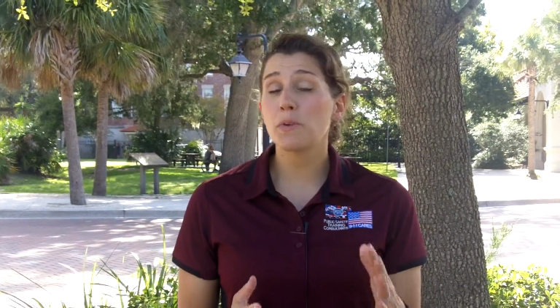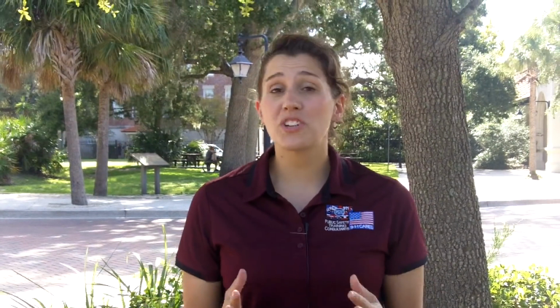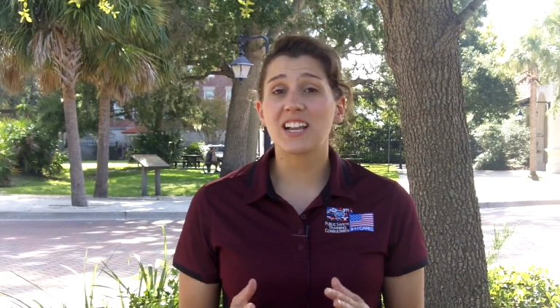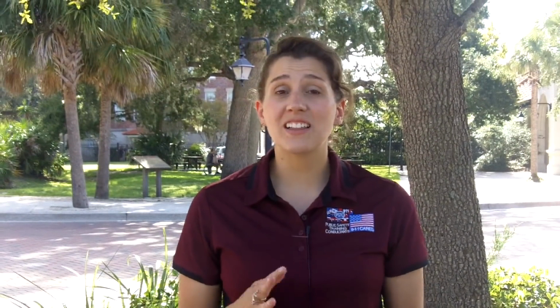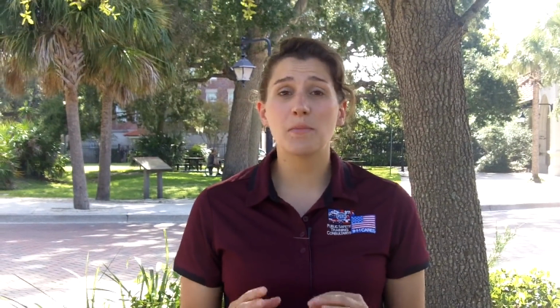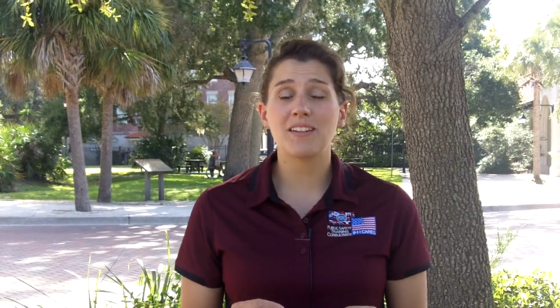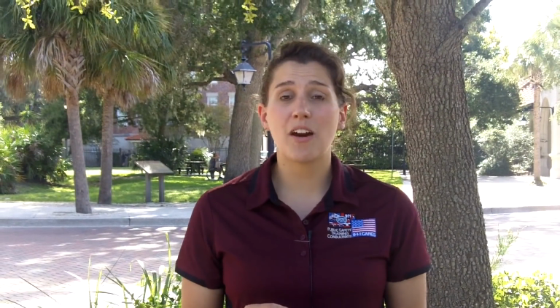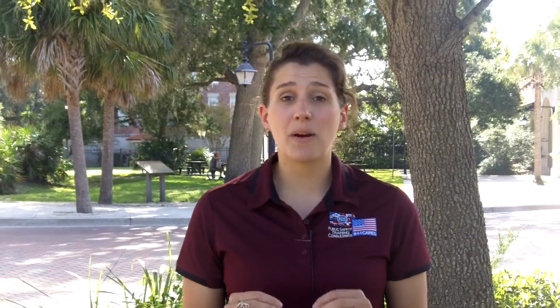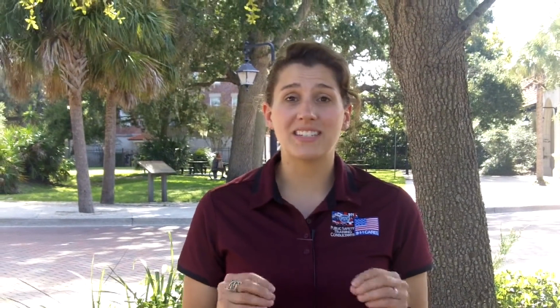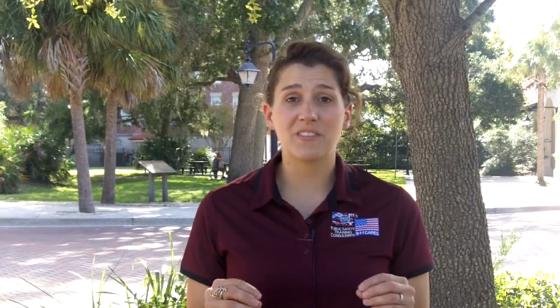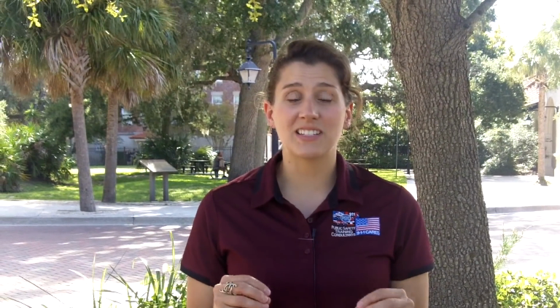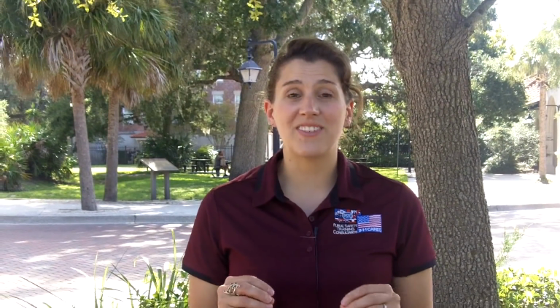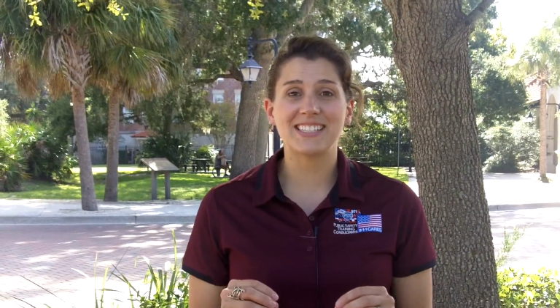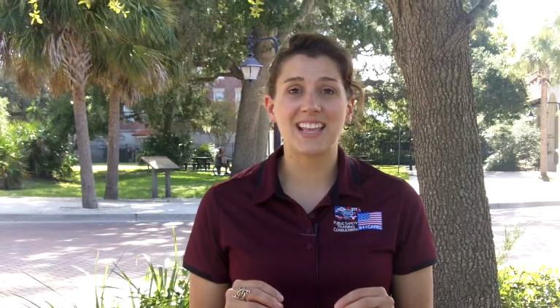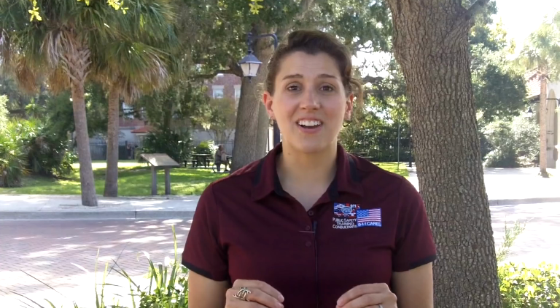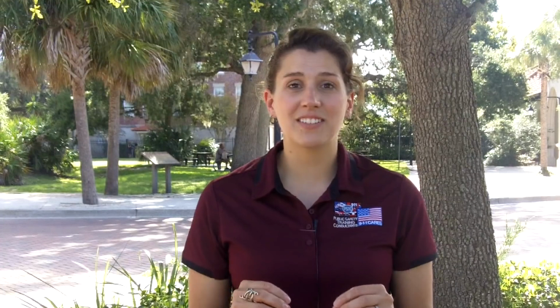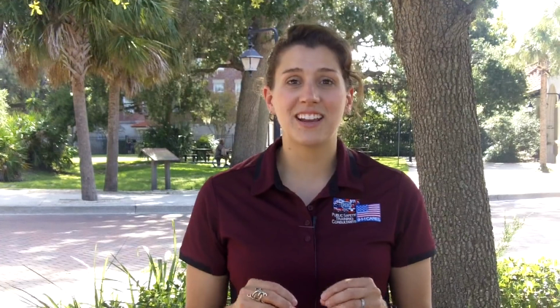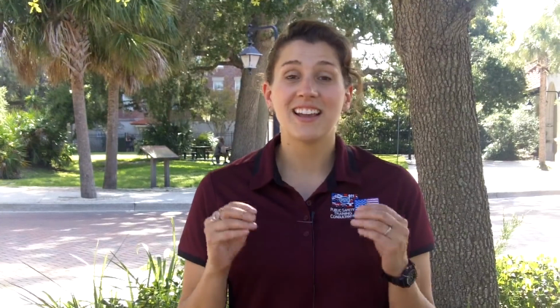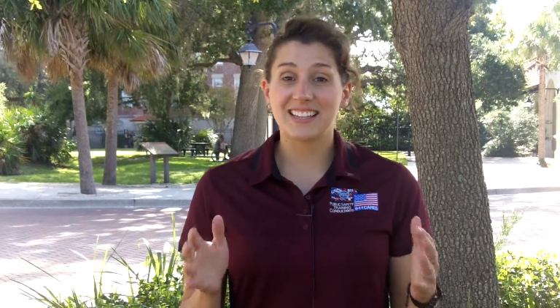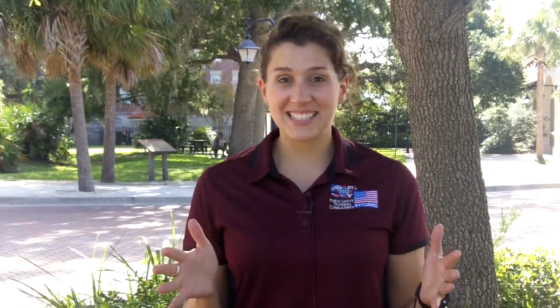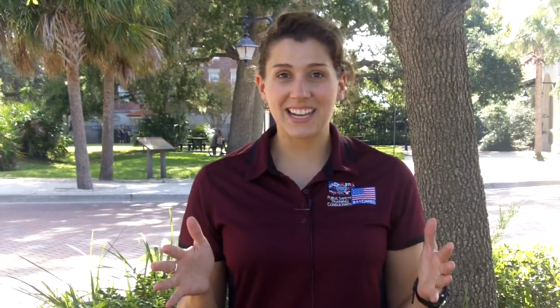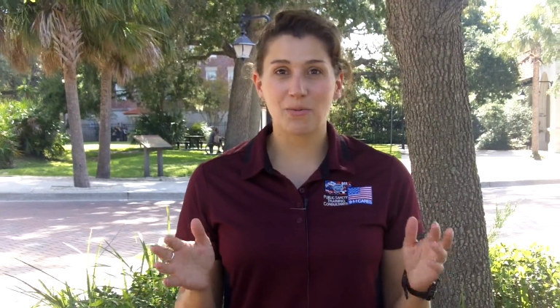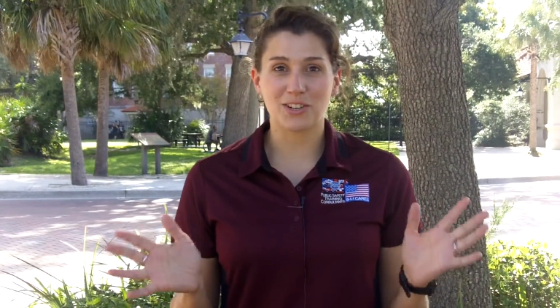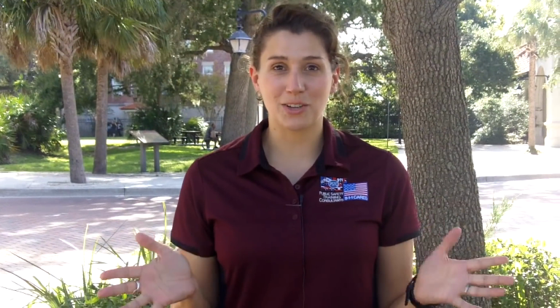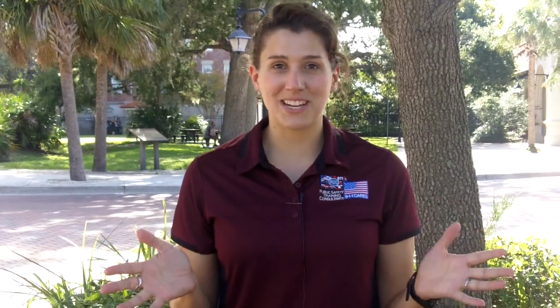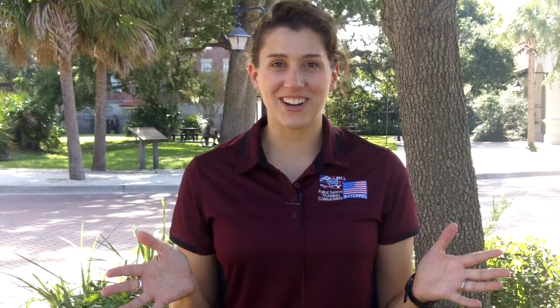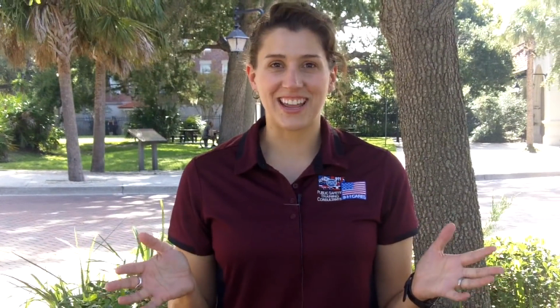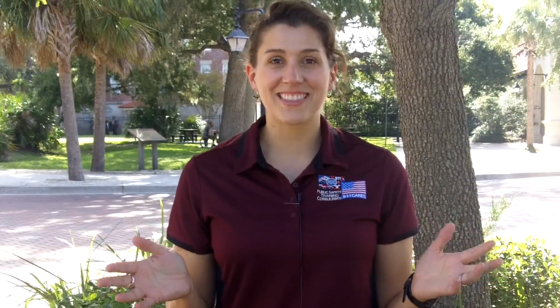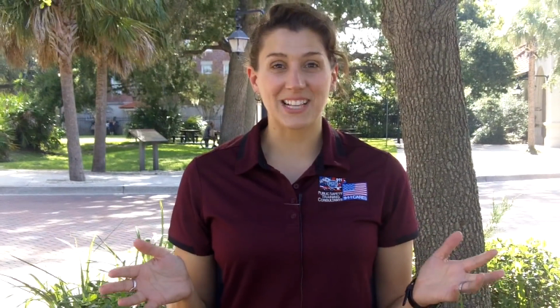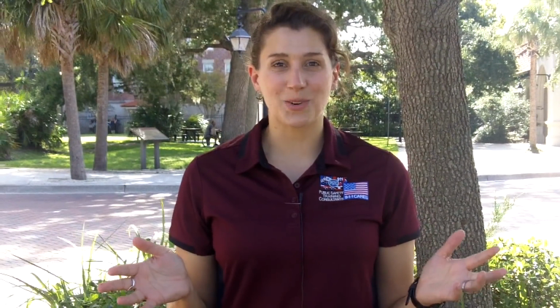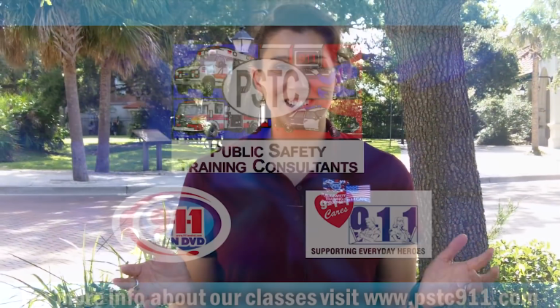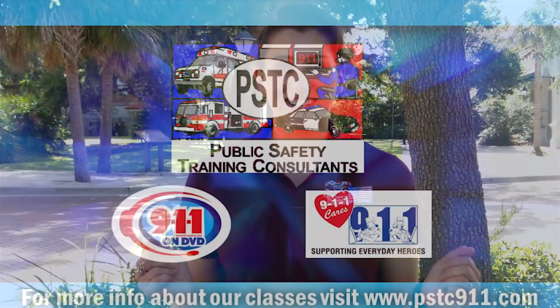I hope you understand a little bit now about the different devices that are out there. This is Lita with your two-minute training. Thanks for watching.